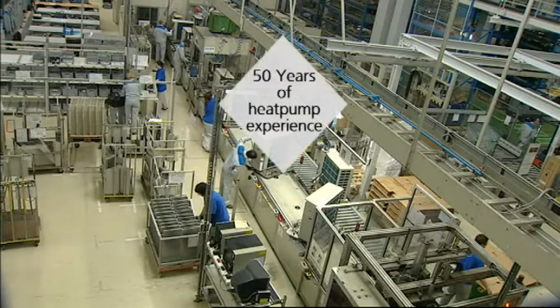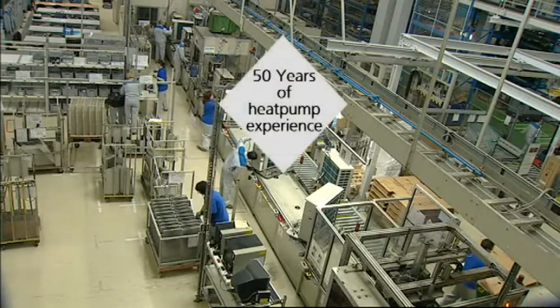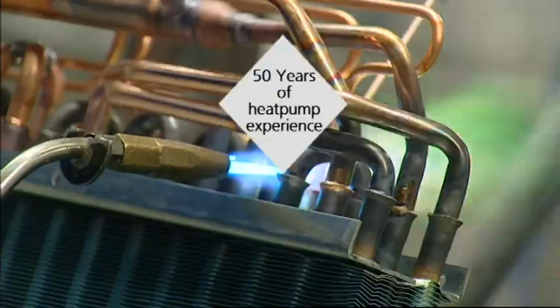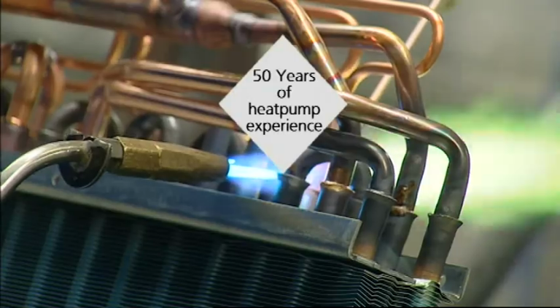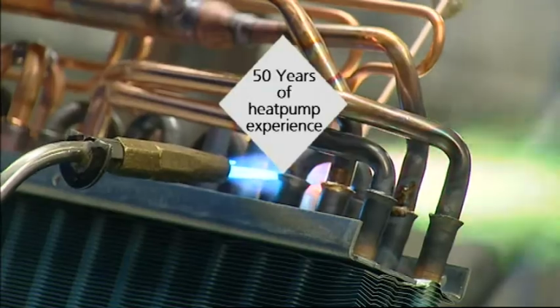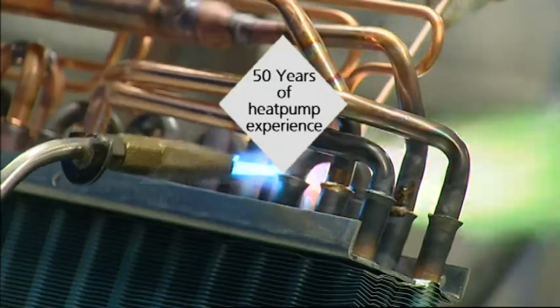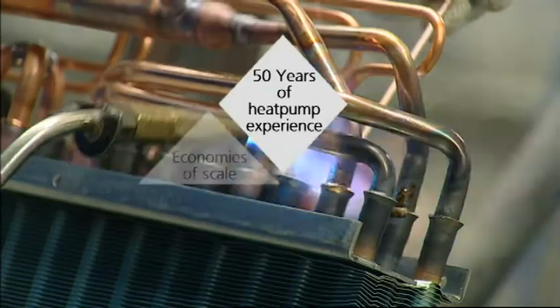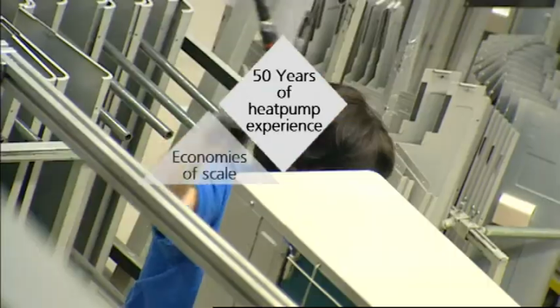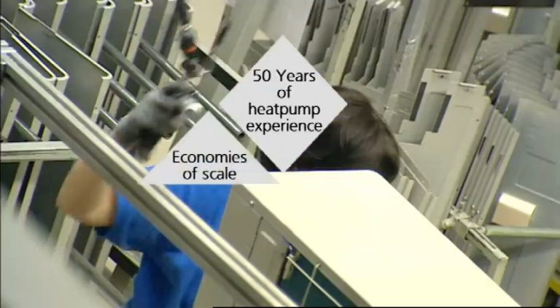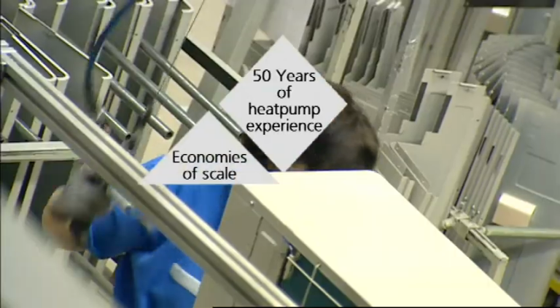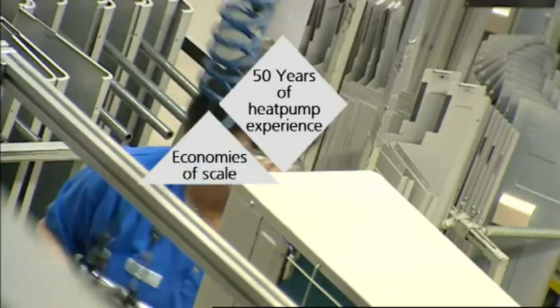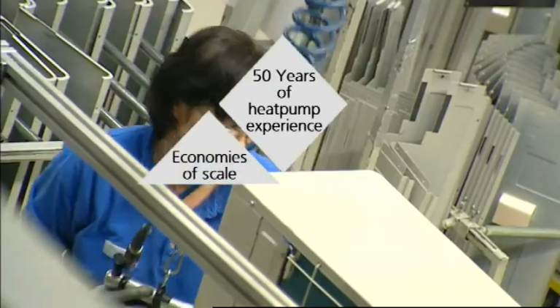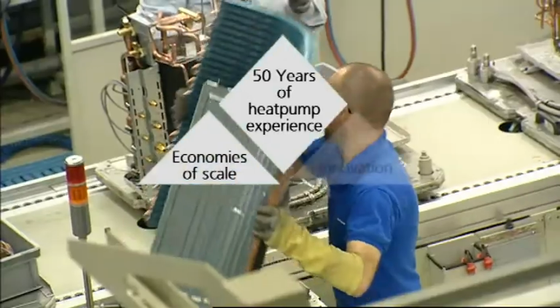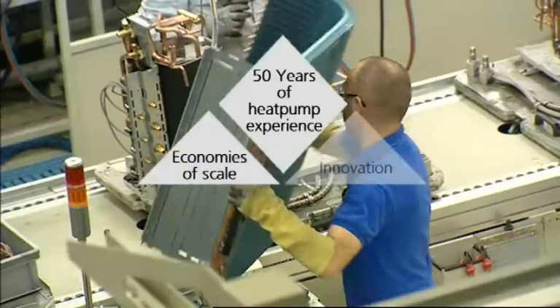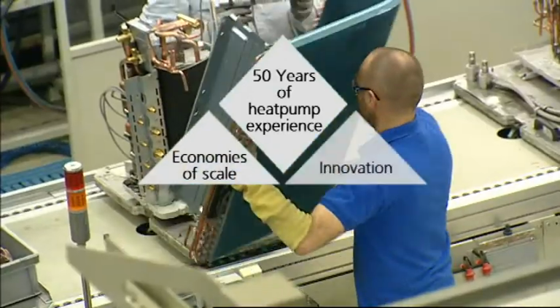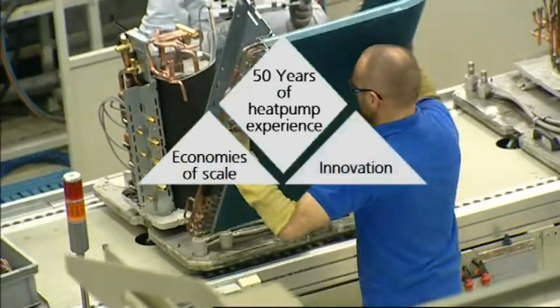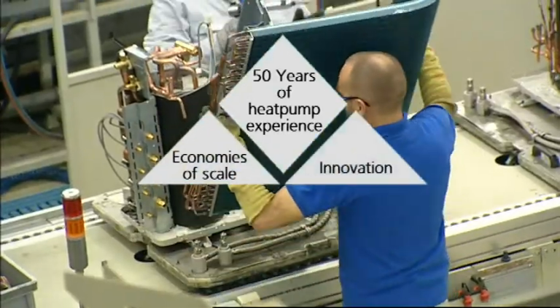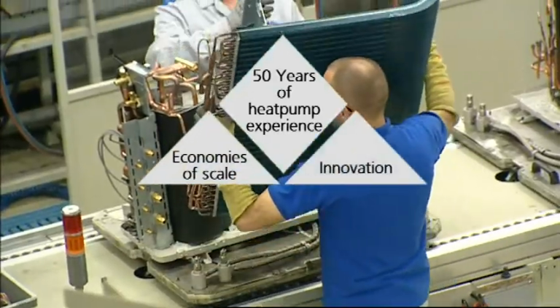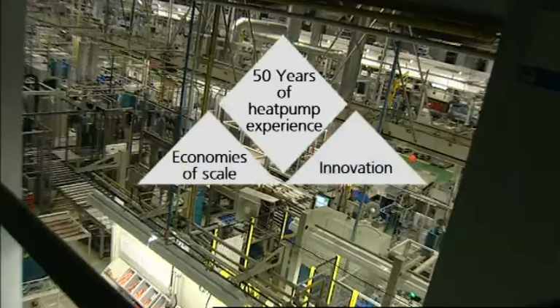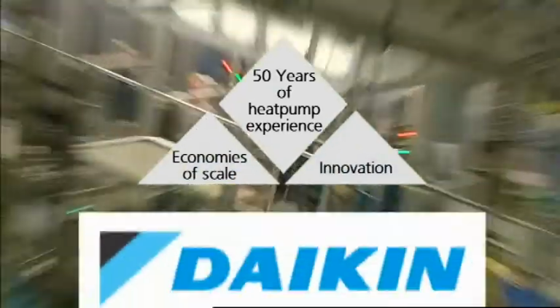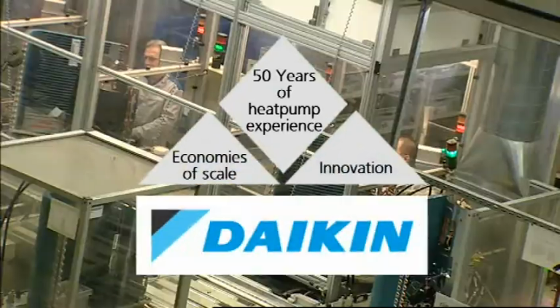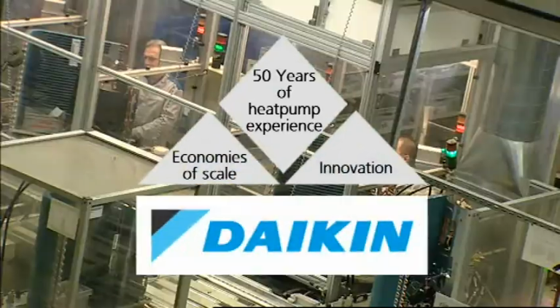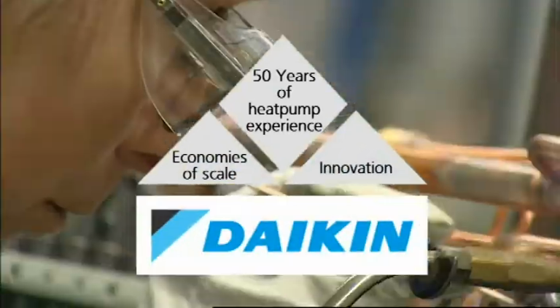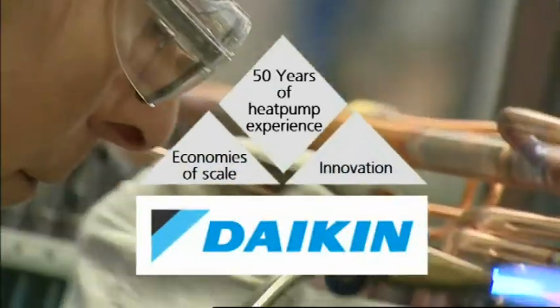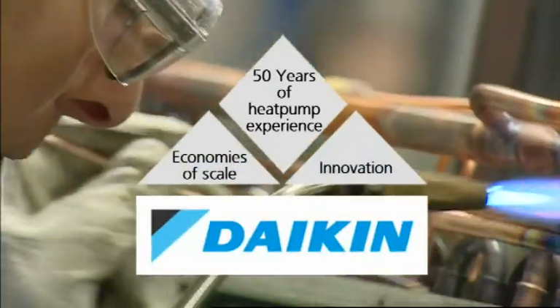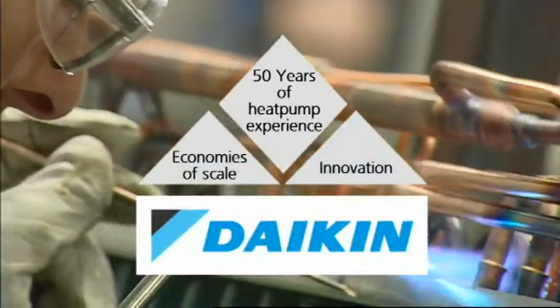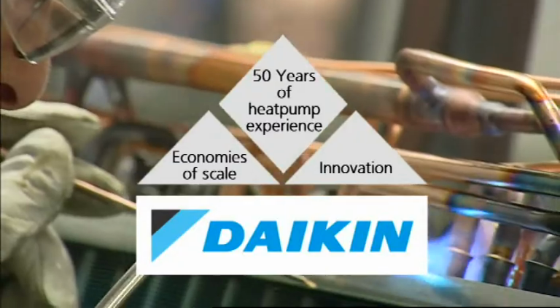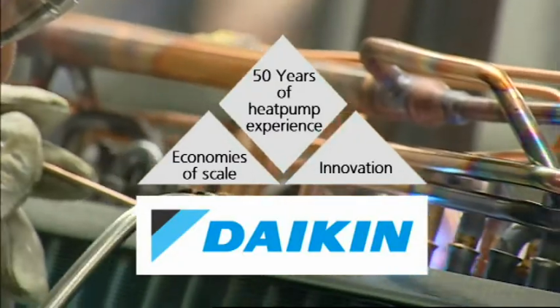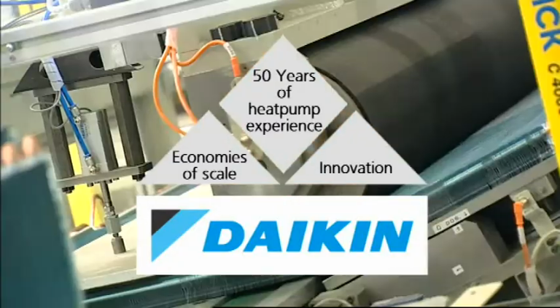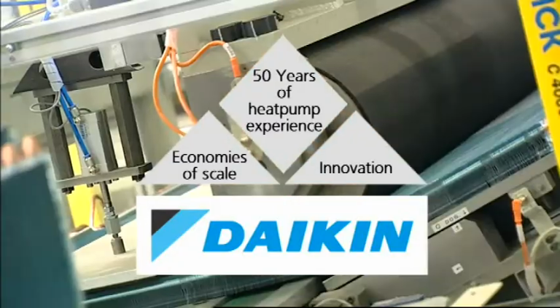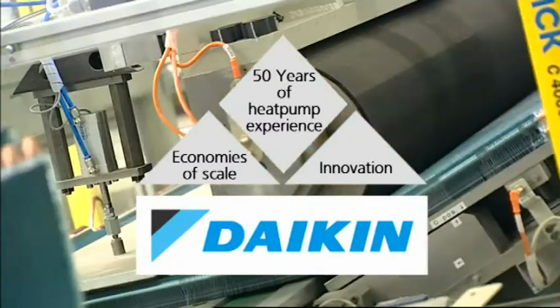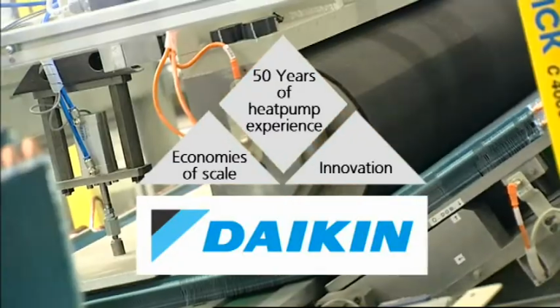For its development, Daikin can build on 50 years of innovation and large-scale production of heat pumps for air conditioning.